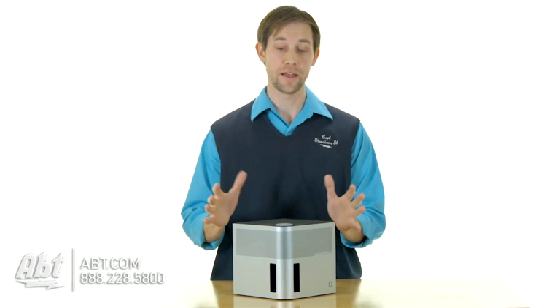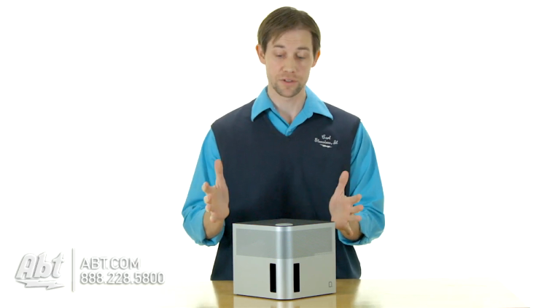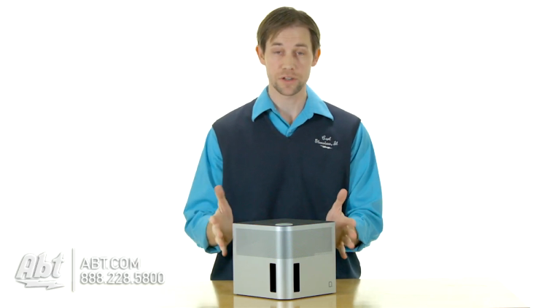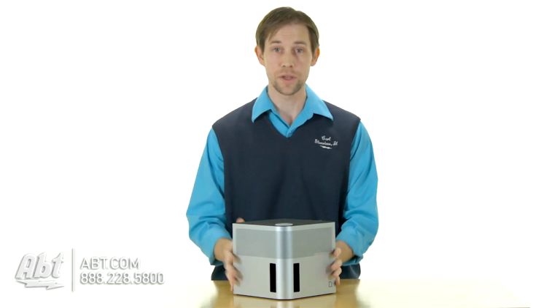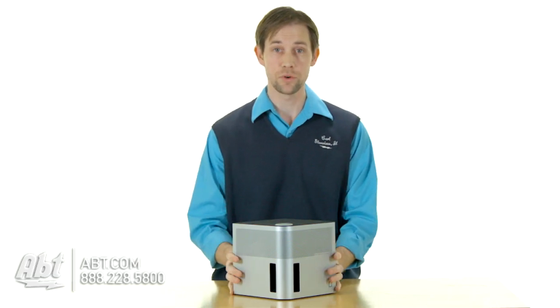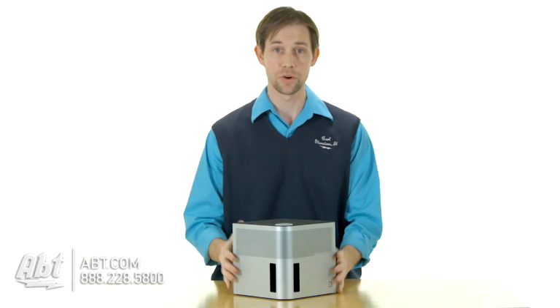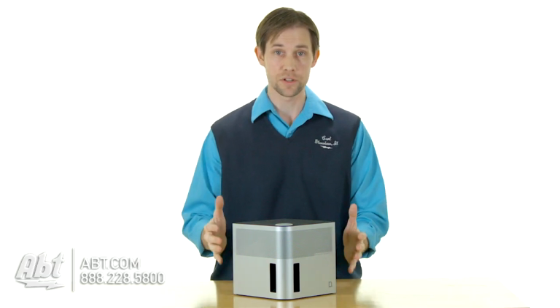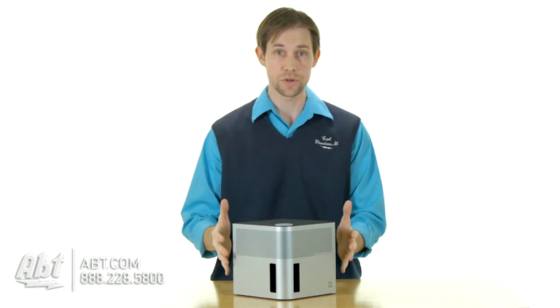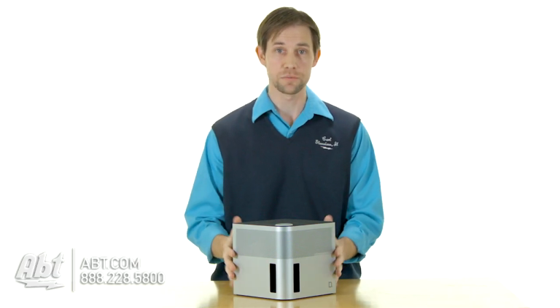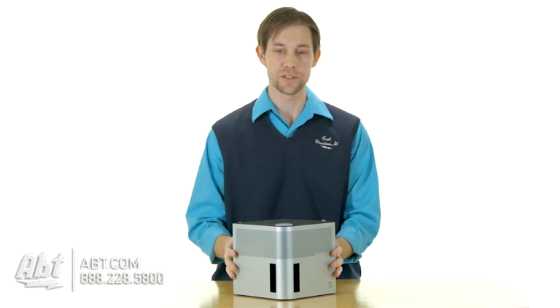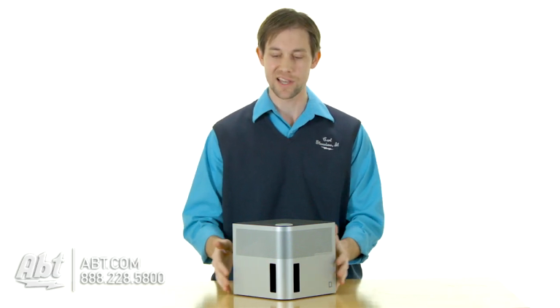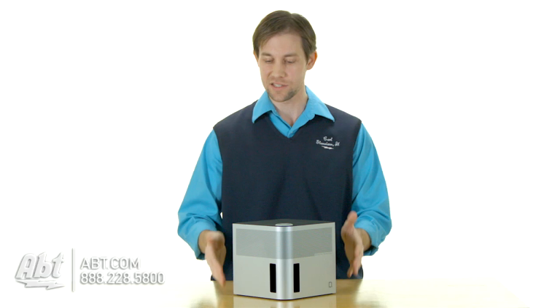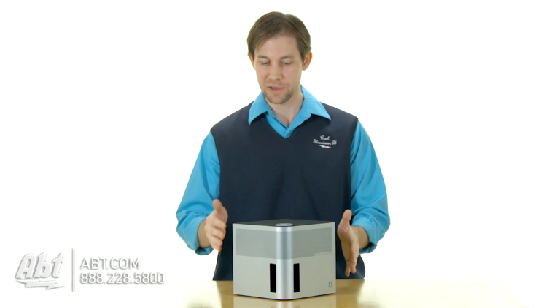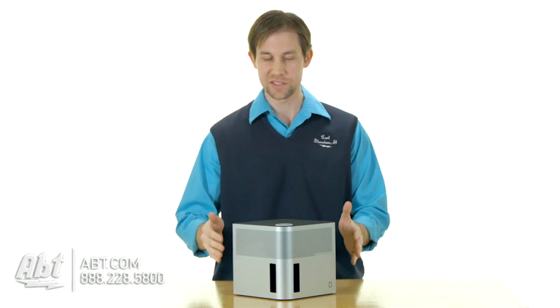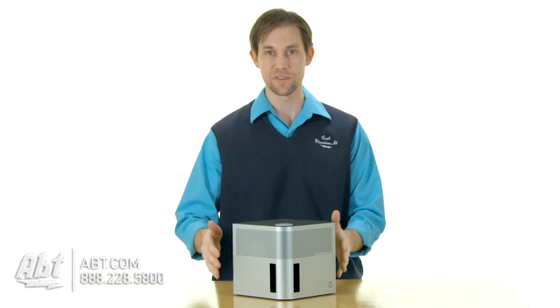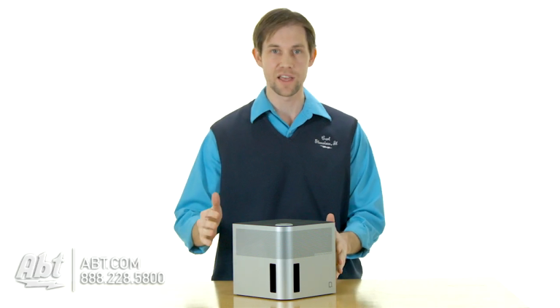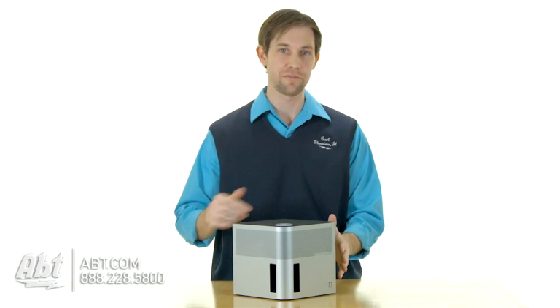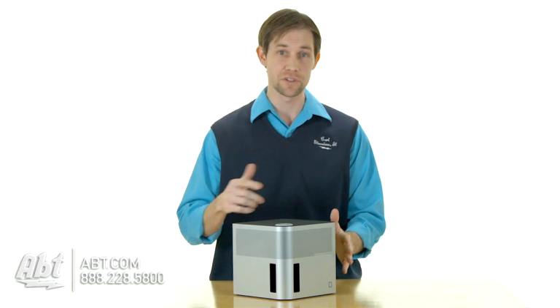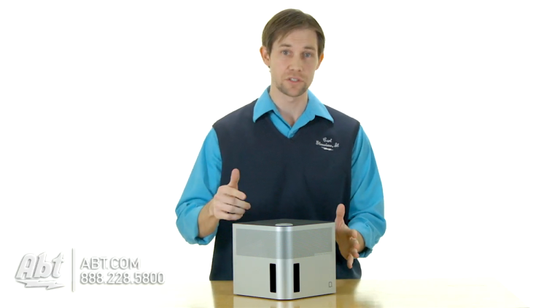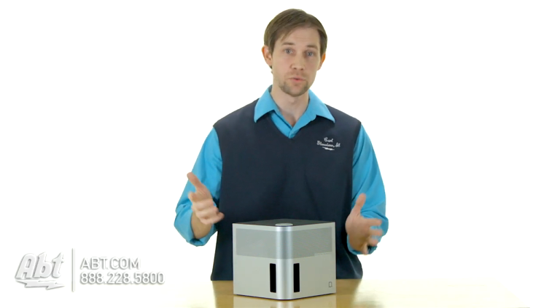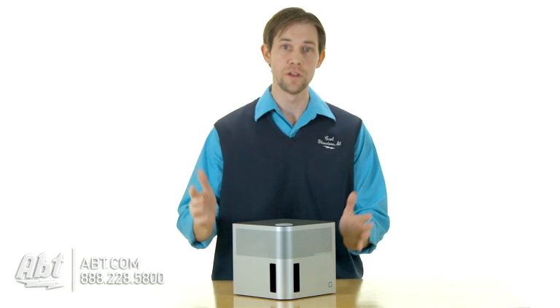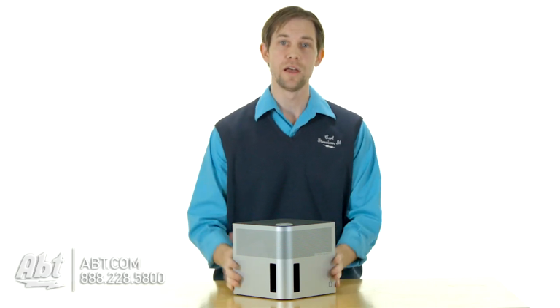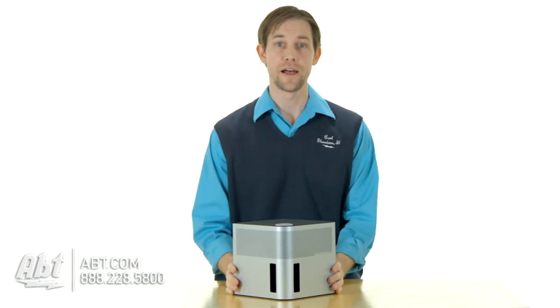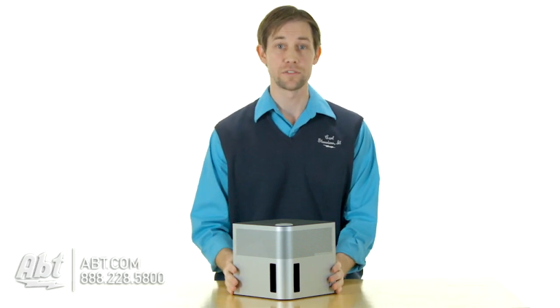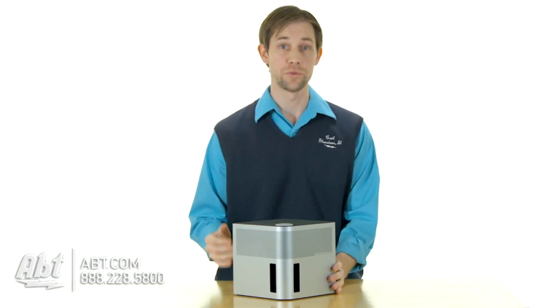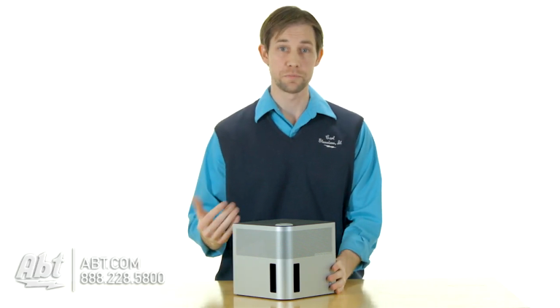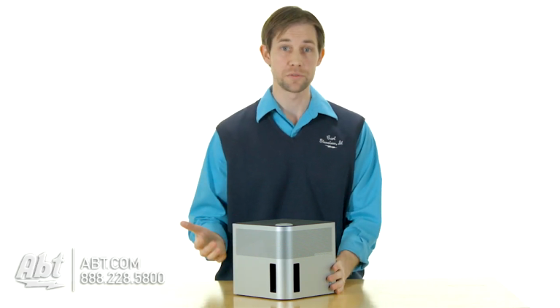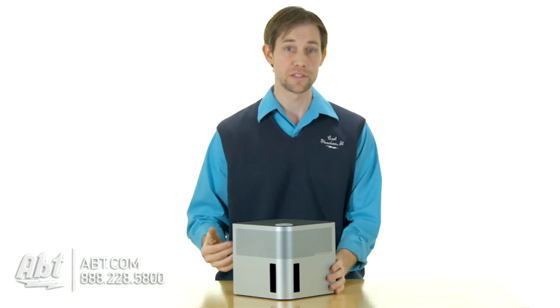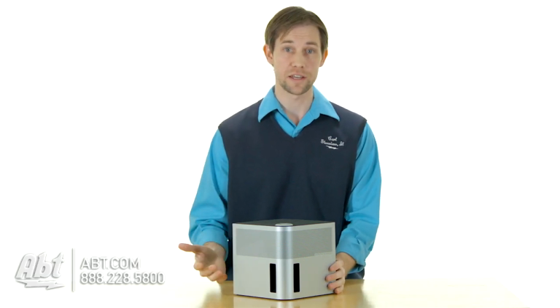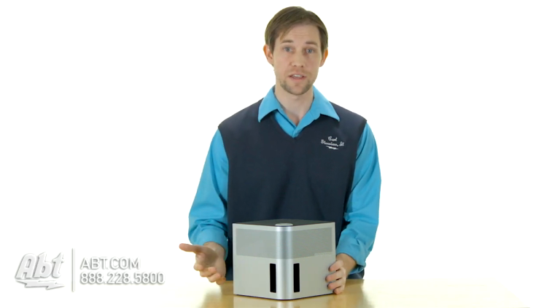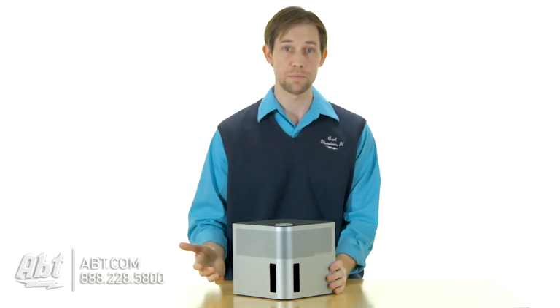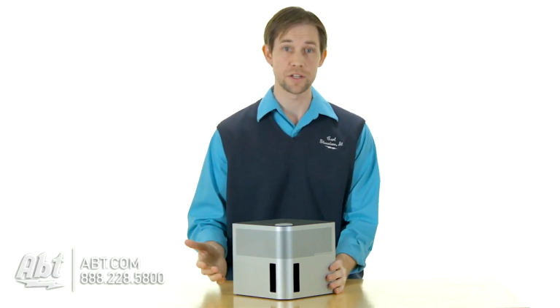You can tuck it away in a corner — it is pretty small in size, it's about 7½ inches cubed, so space-wise it's not going to take up much.